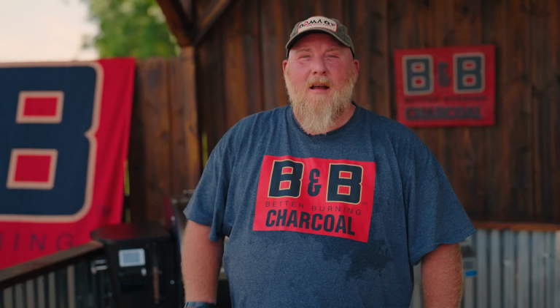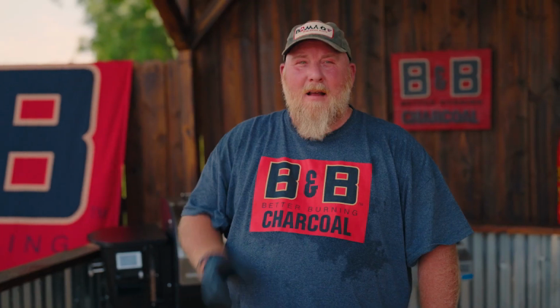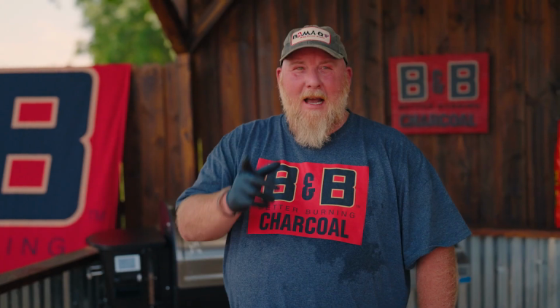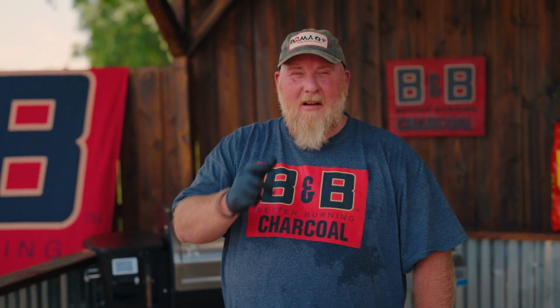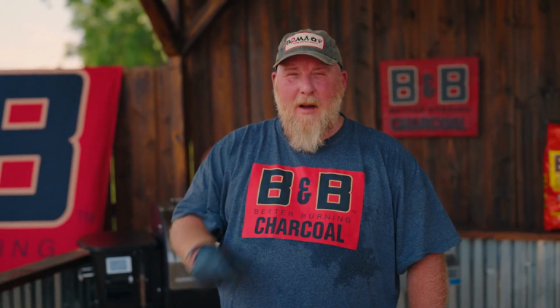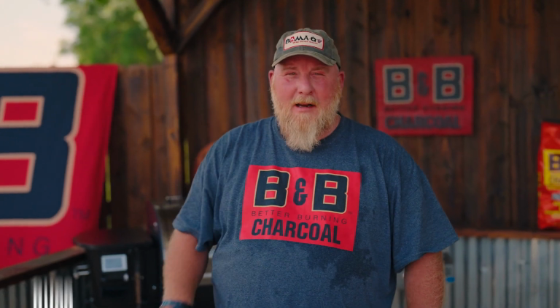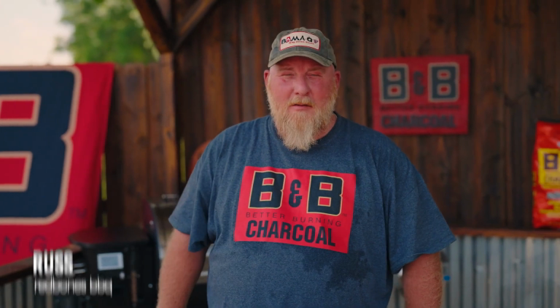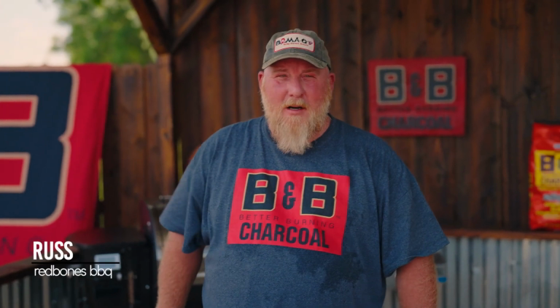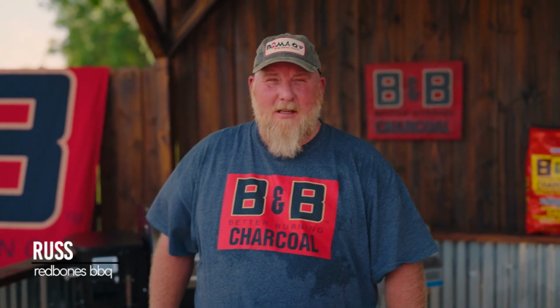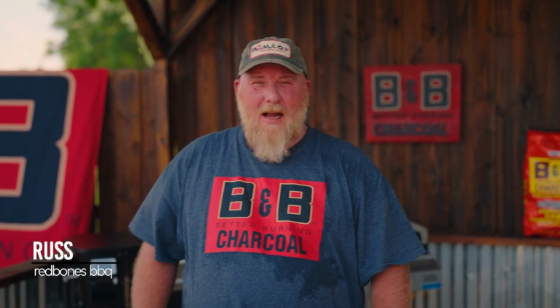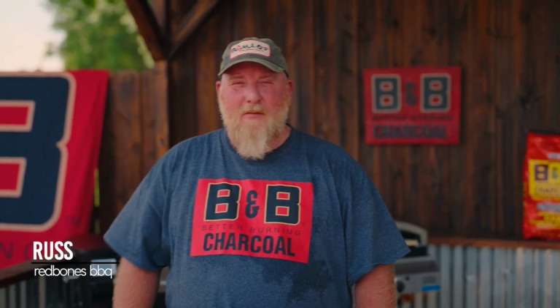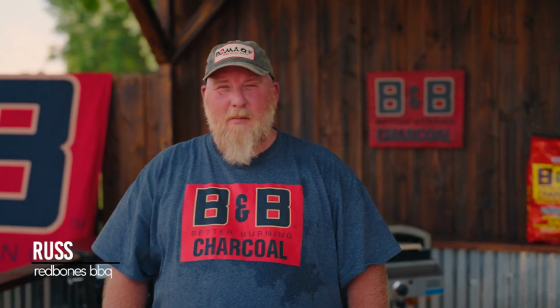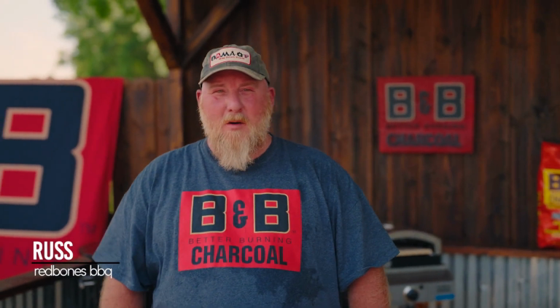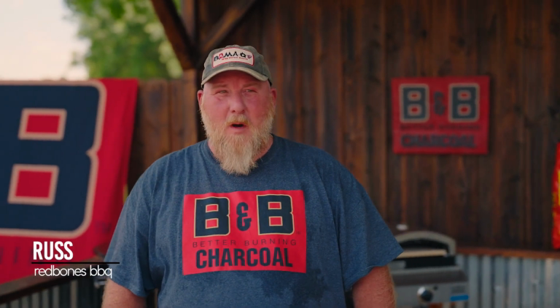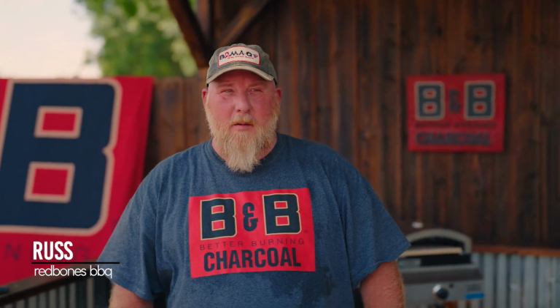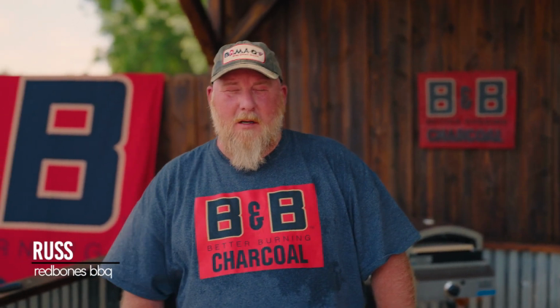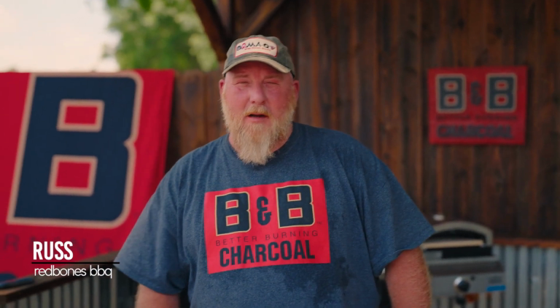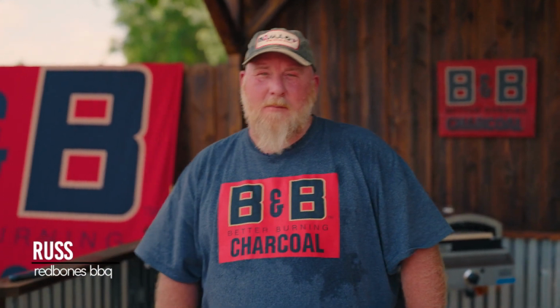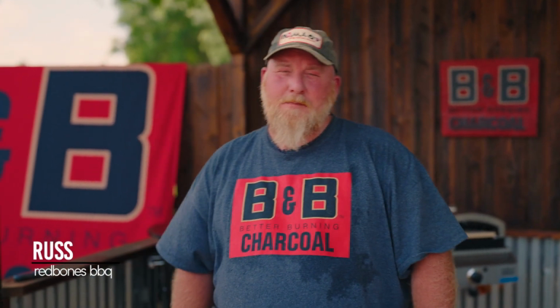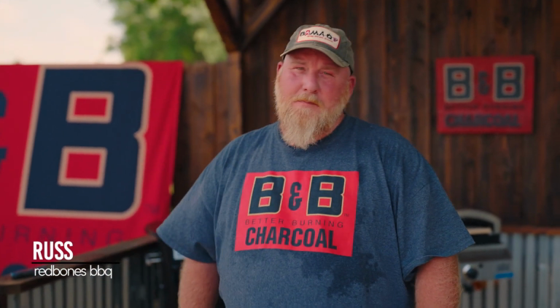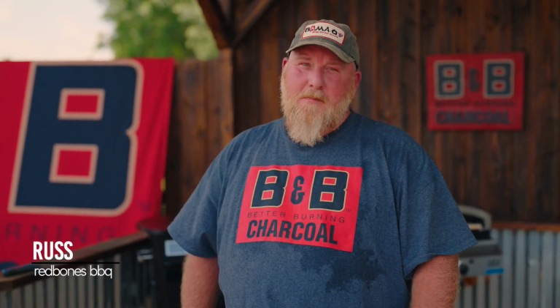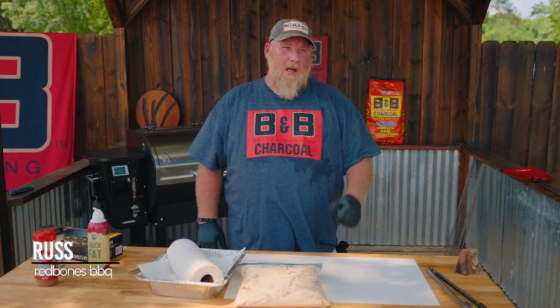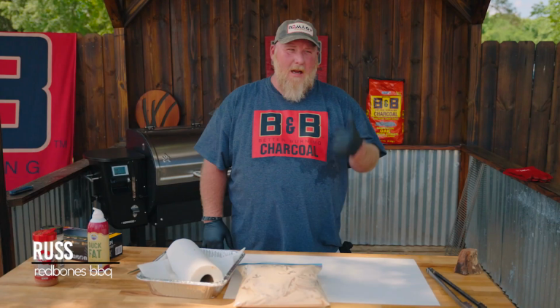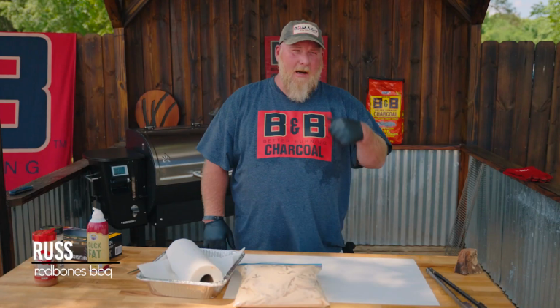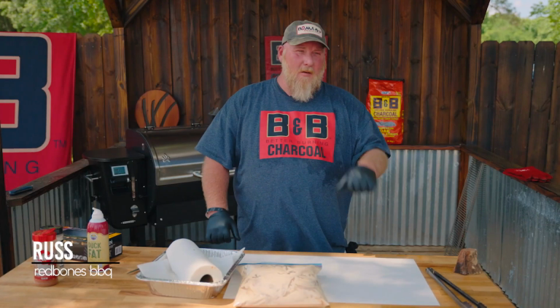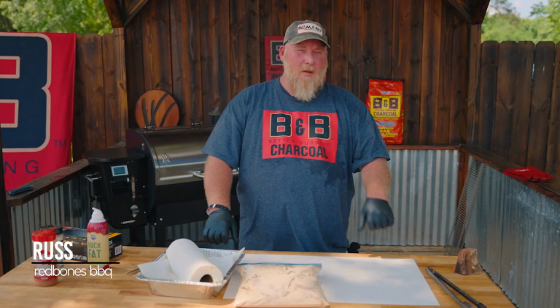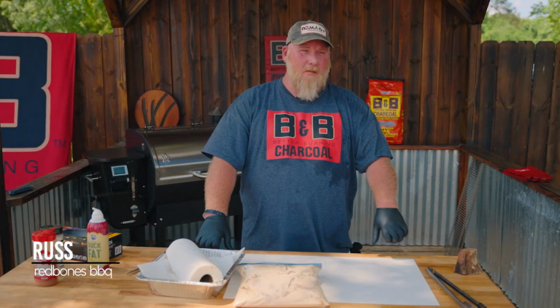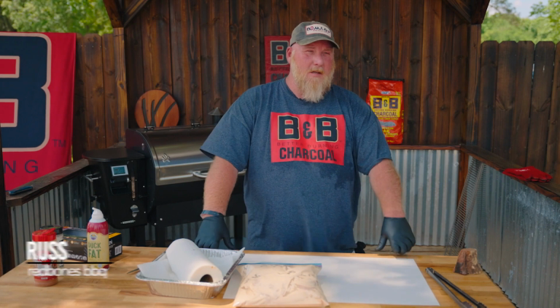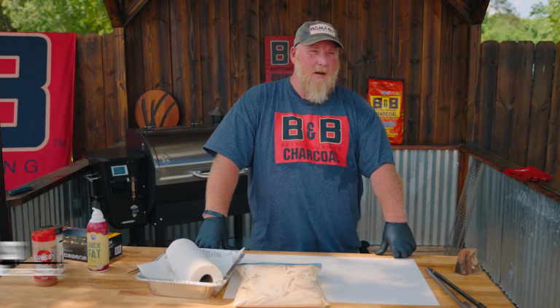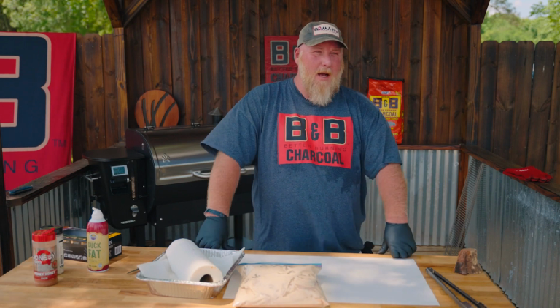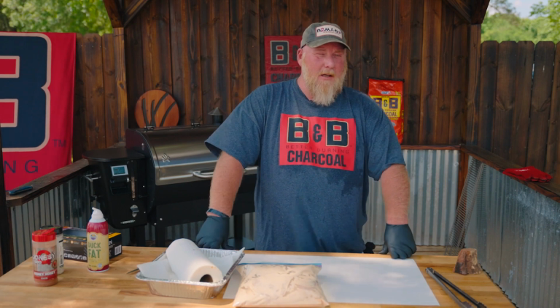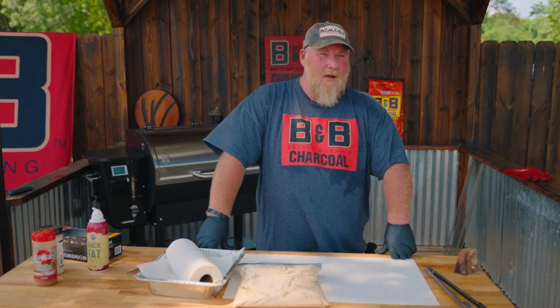Hey everybody, Russ Allen, Red Bones BBQ here, down here on the beautiful set of BamaQ.